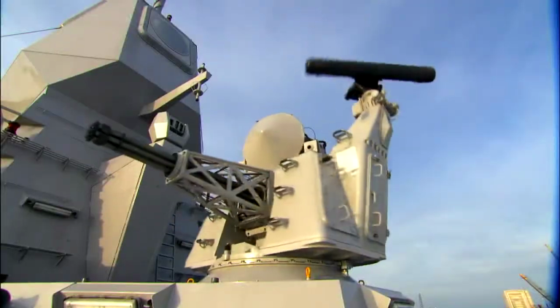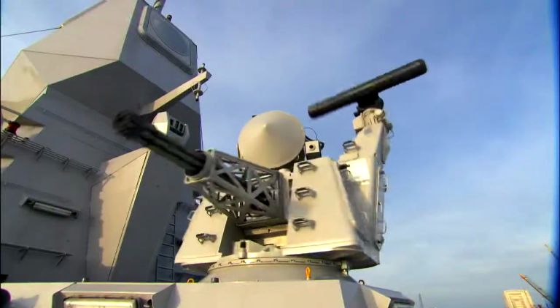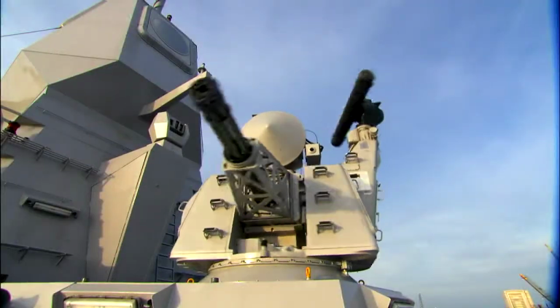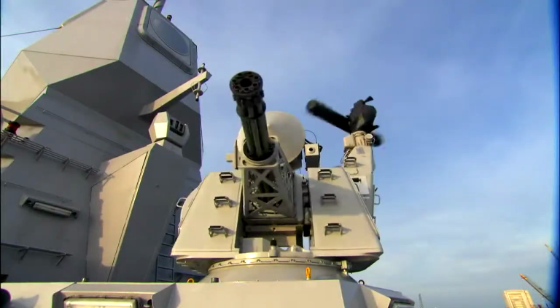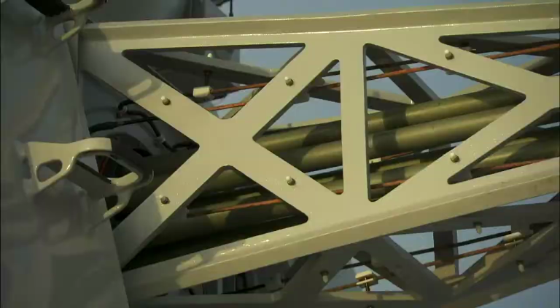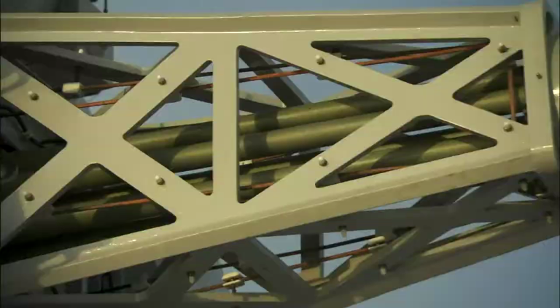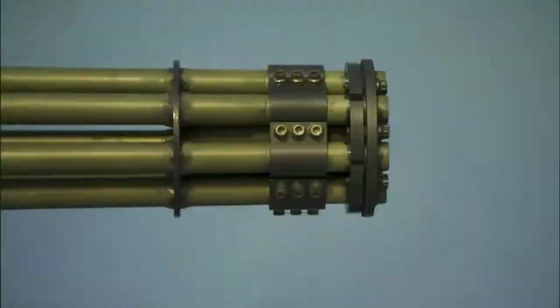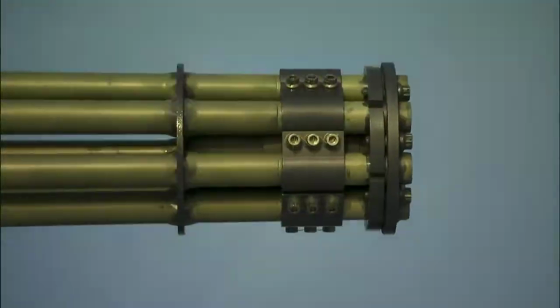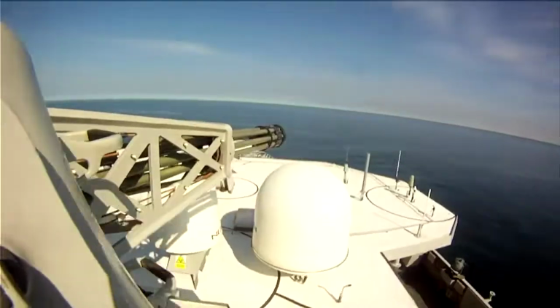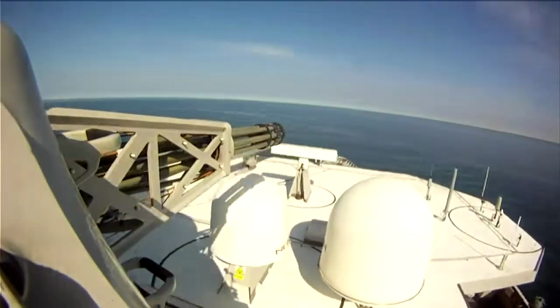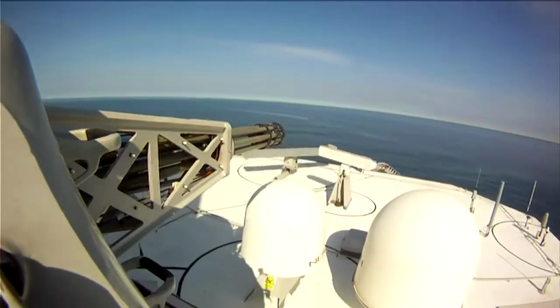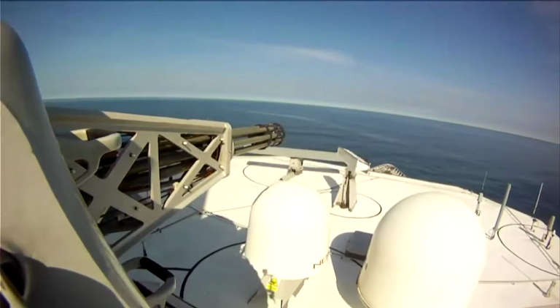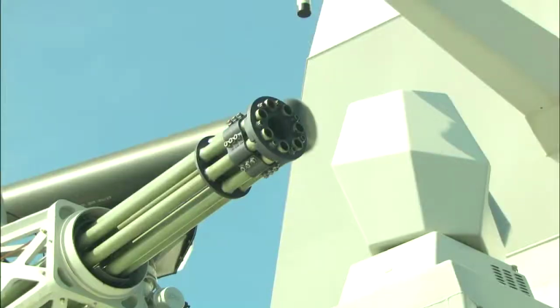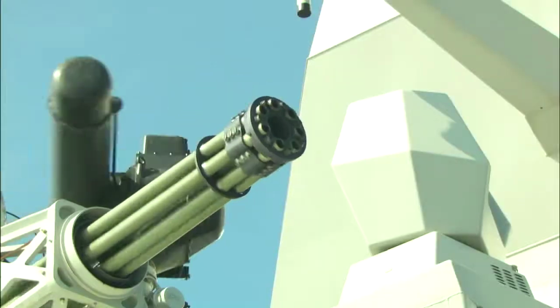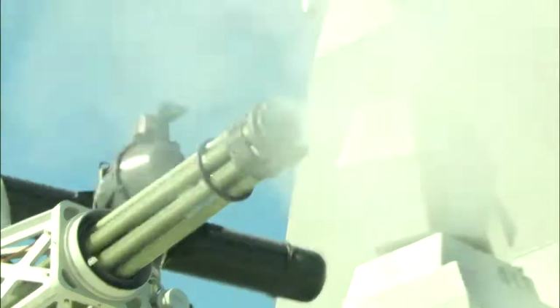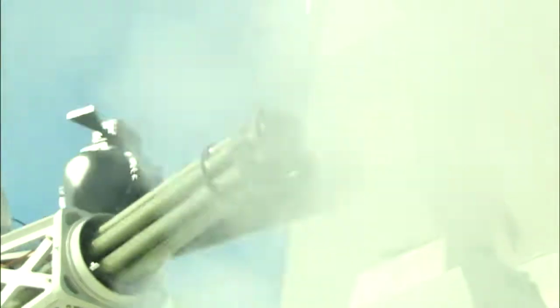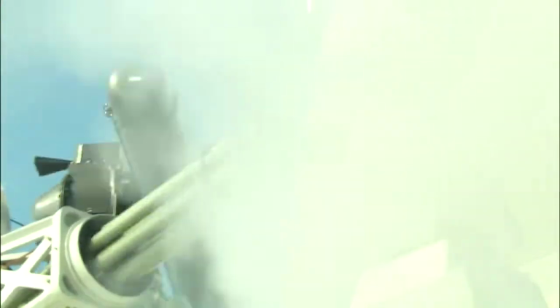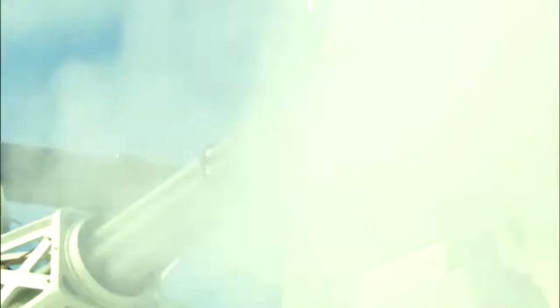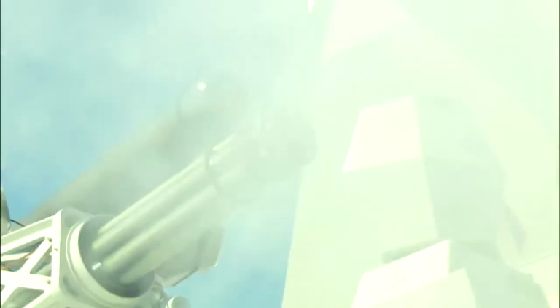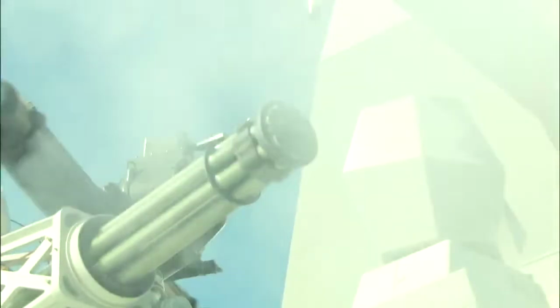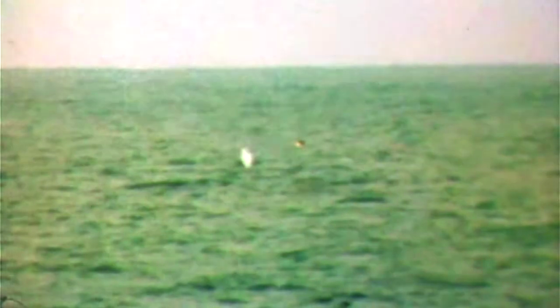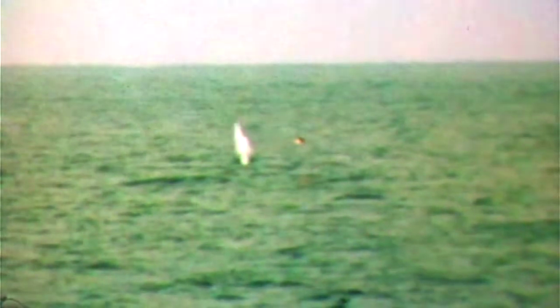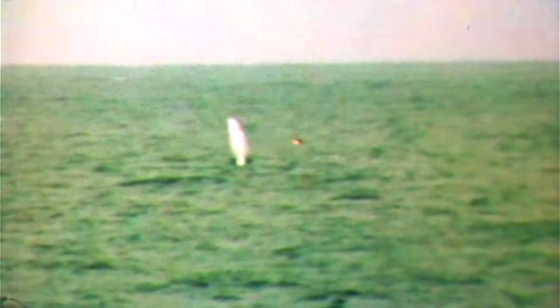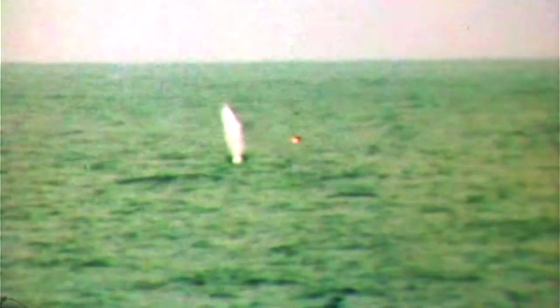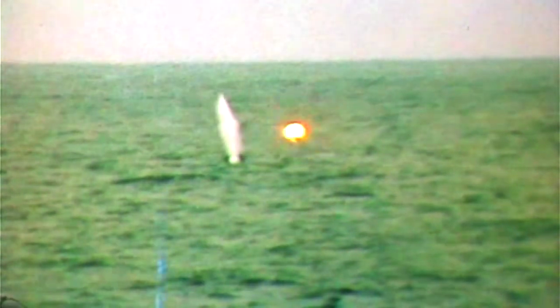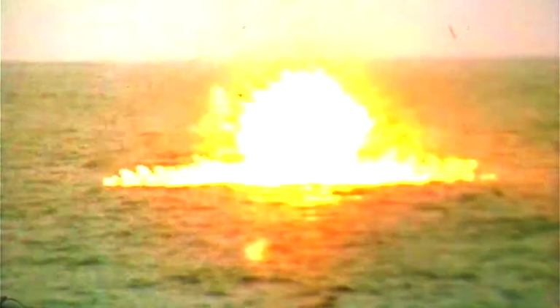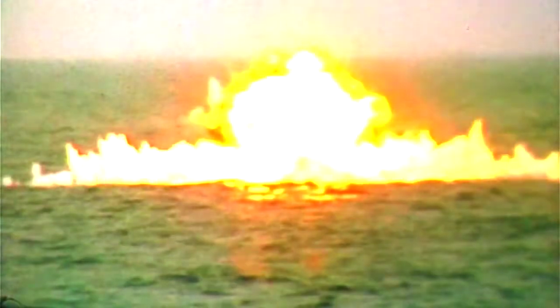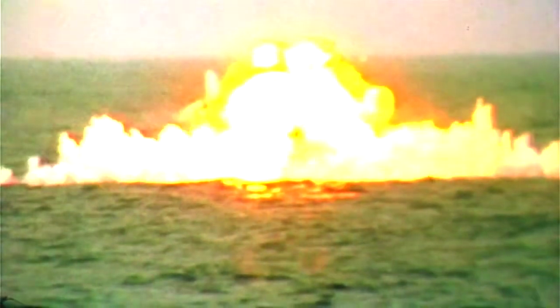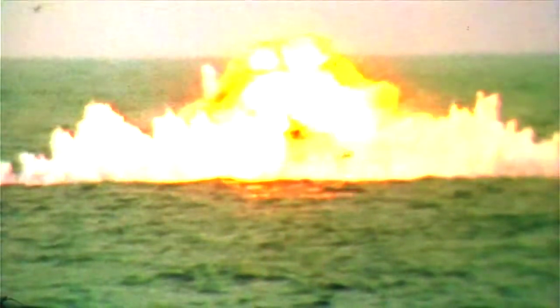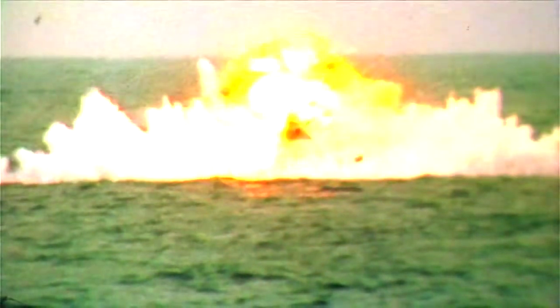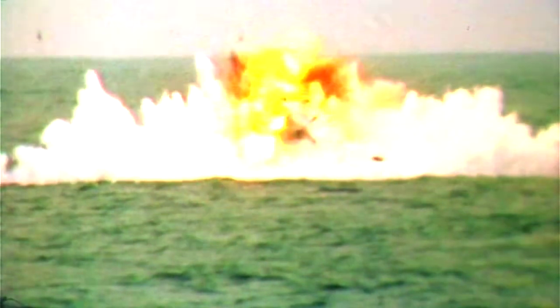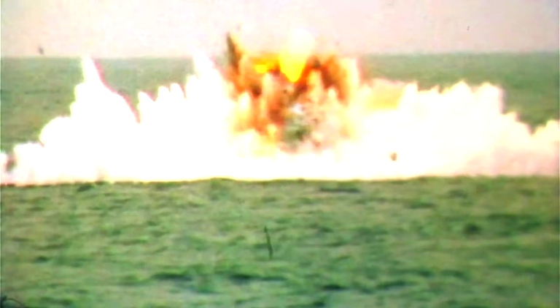Still to come: the most fearsome firepower on the modern battlefield.